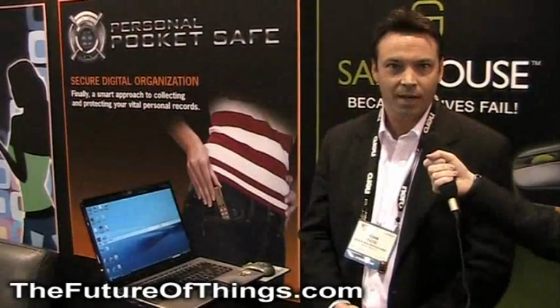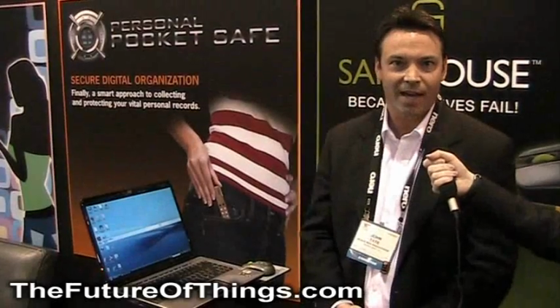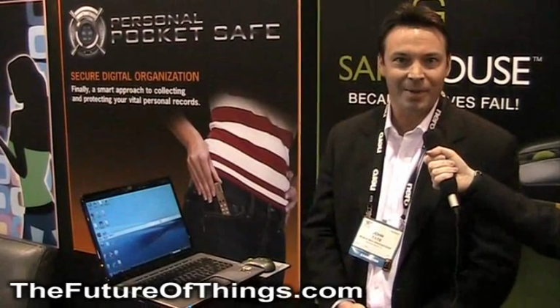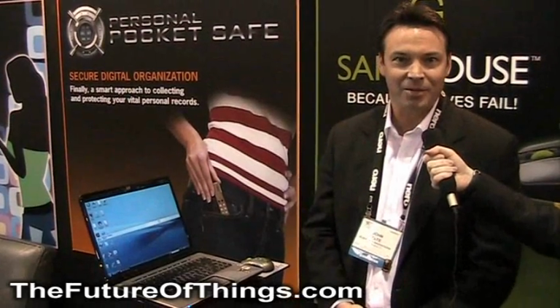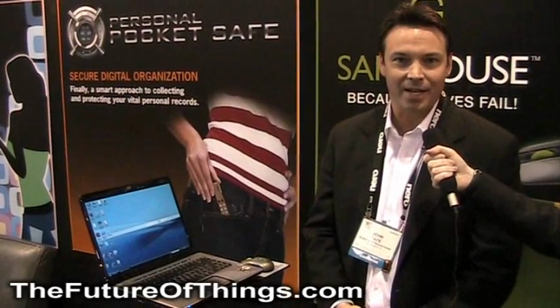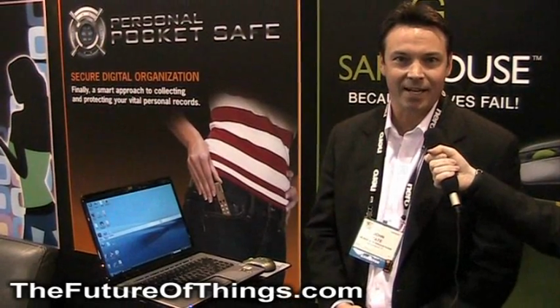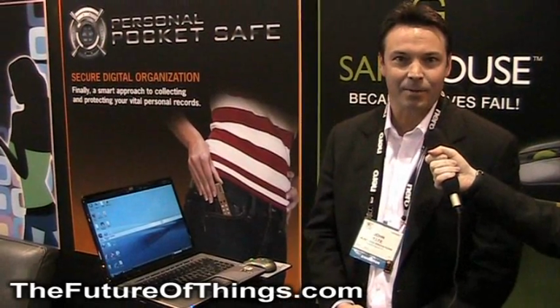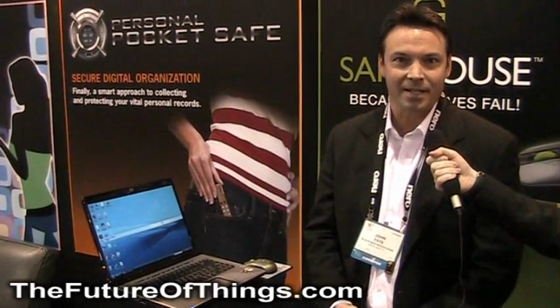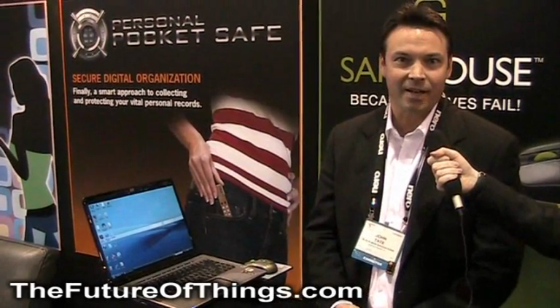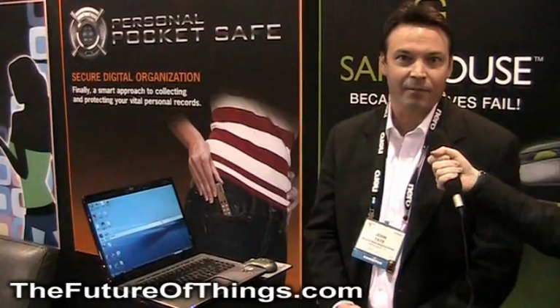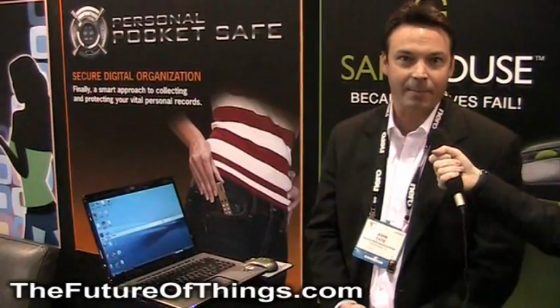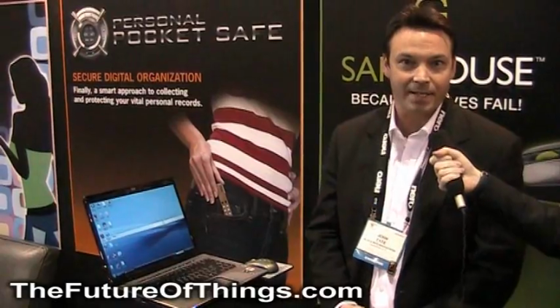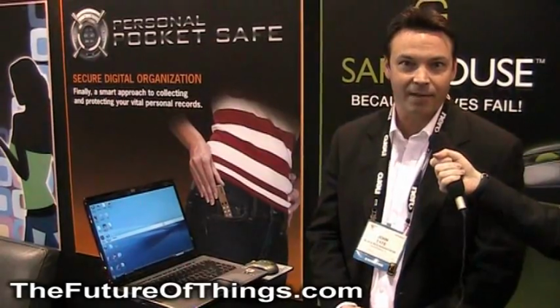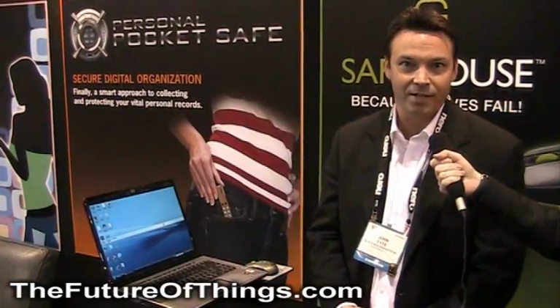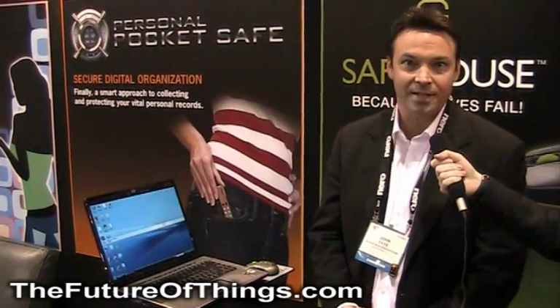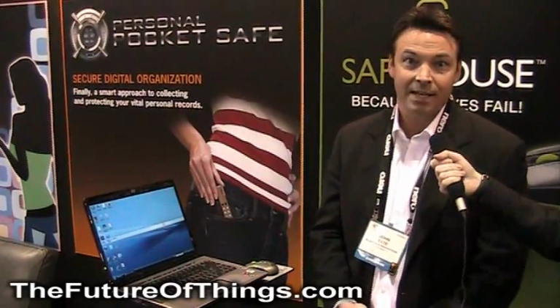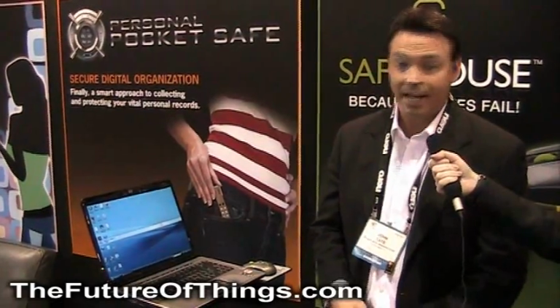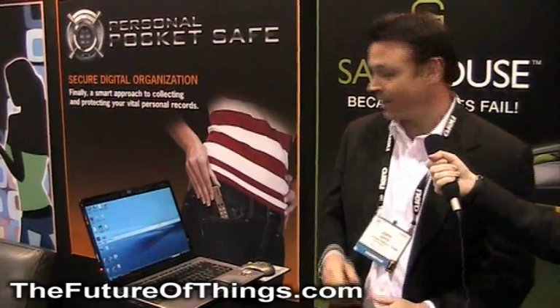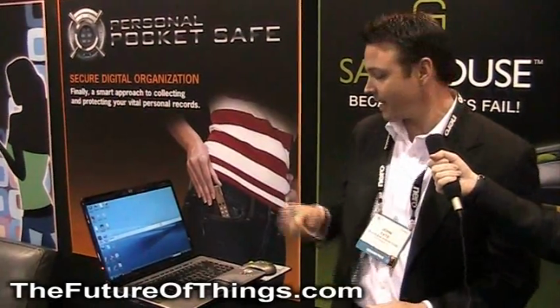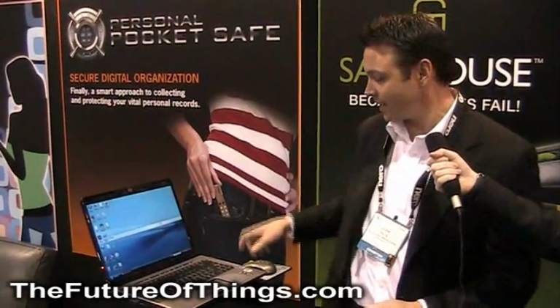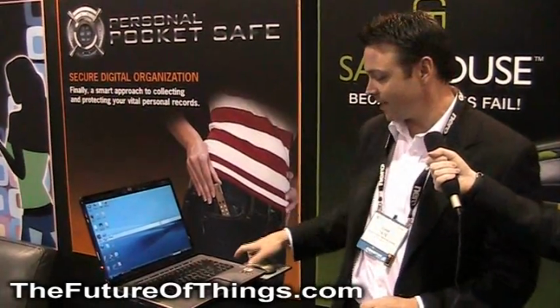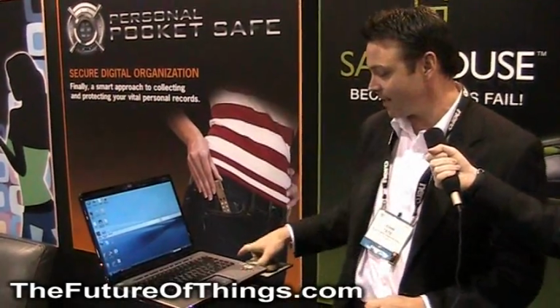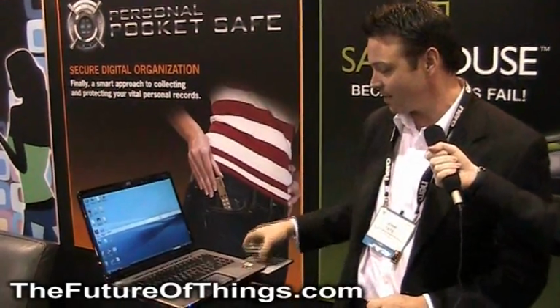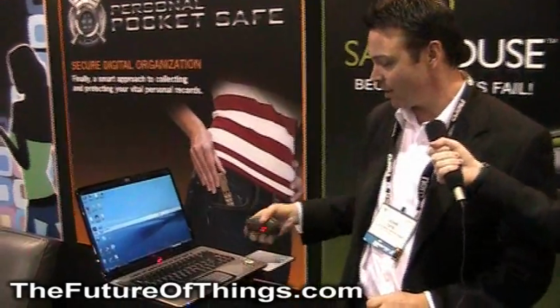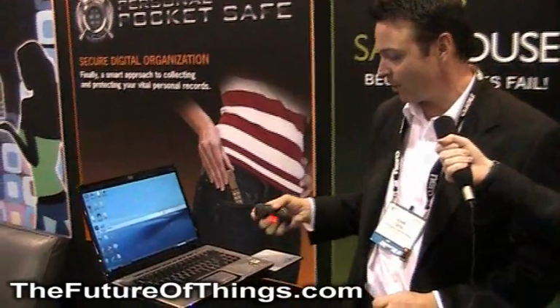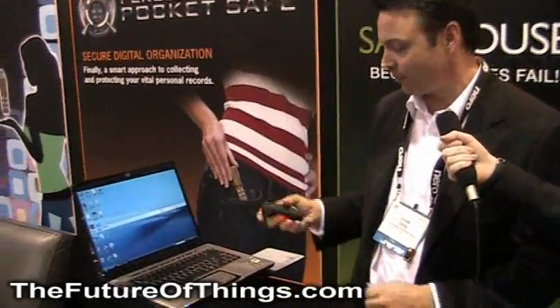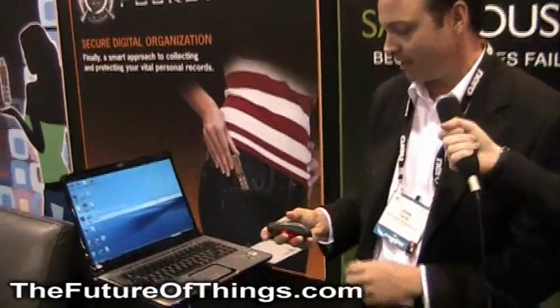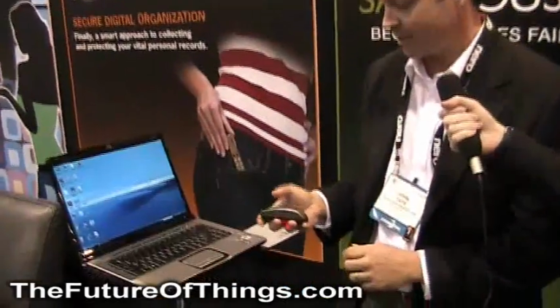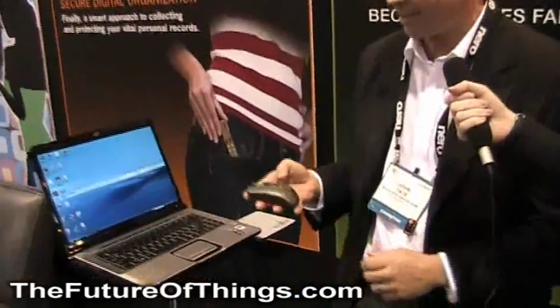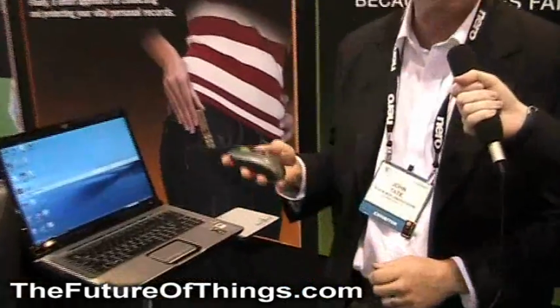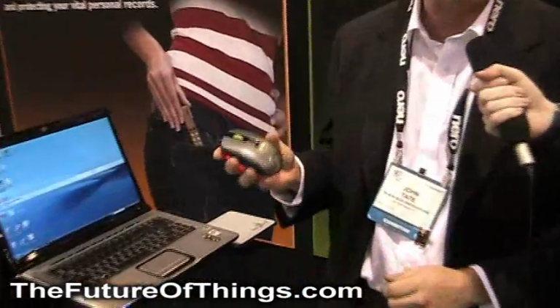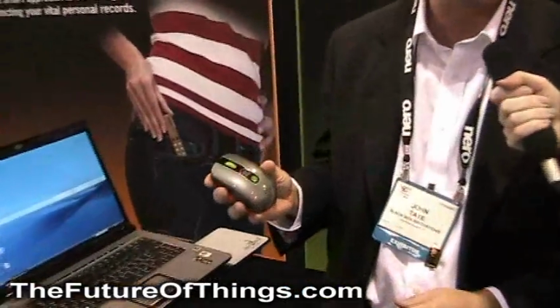Hi, my name is John Tate. I'm president of Blackbox Innovations, and at CES this year we've released SafeMouse.